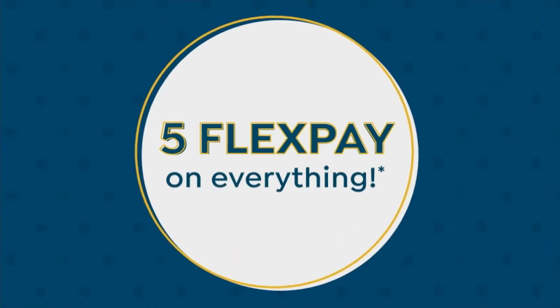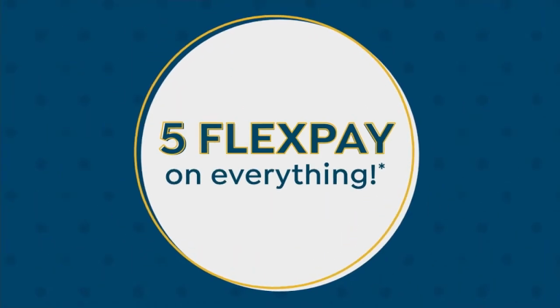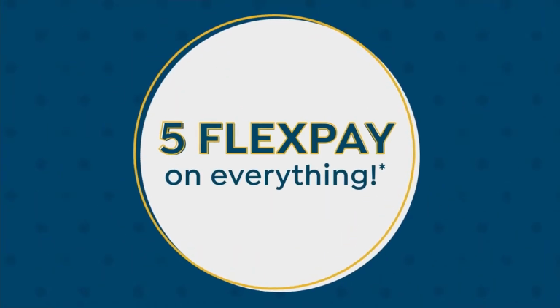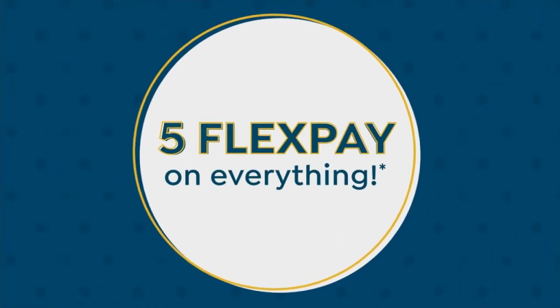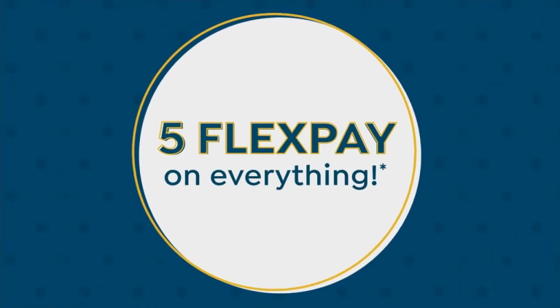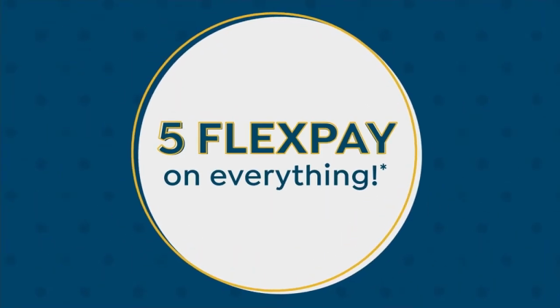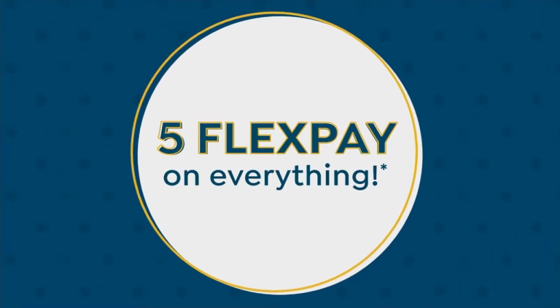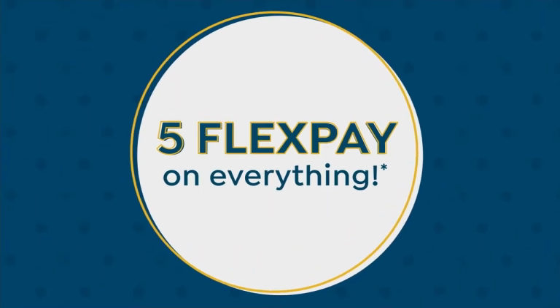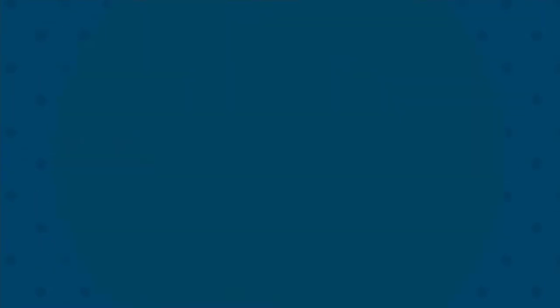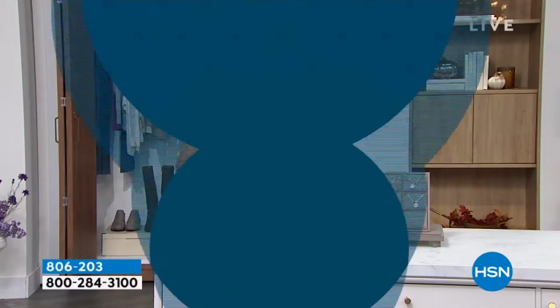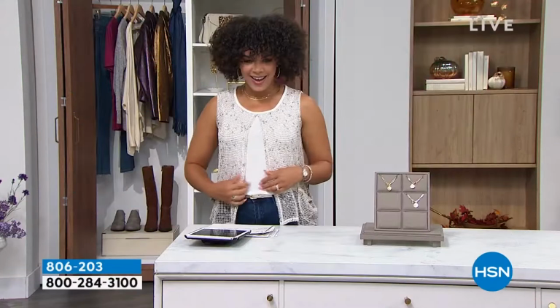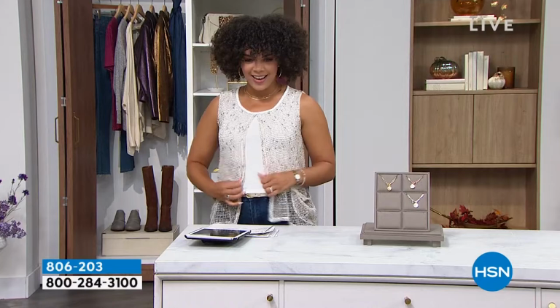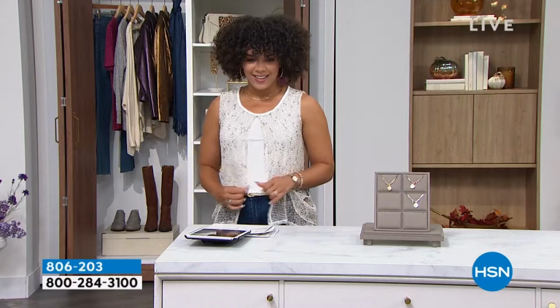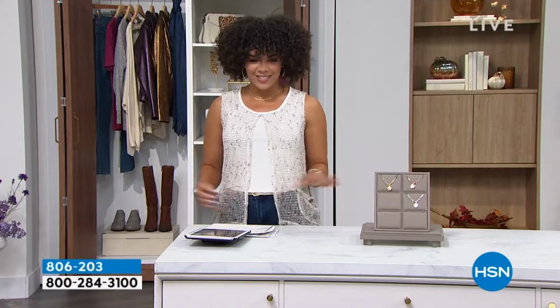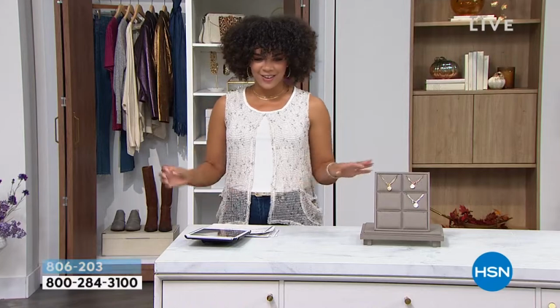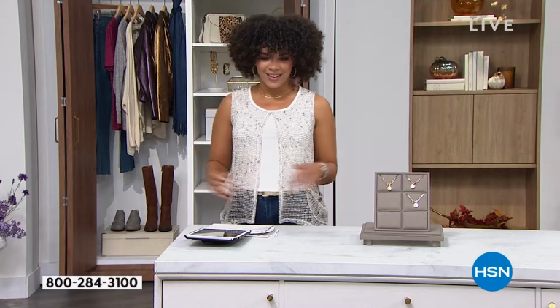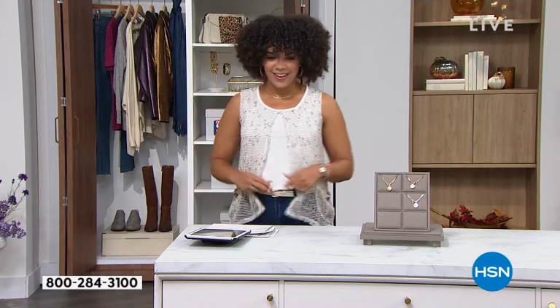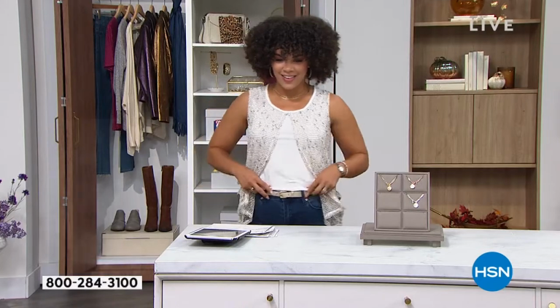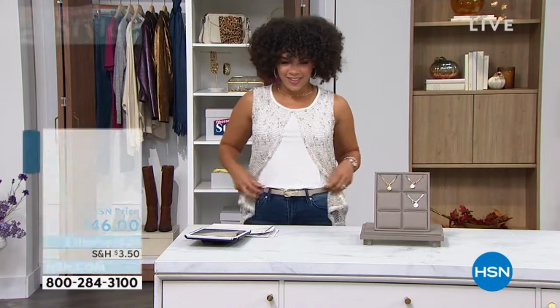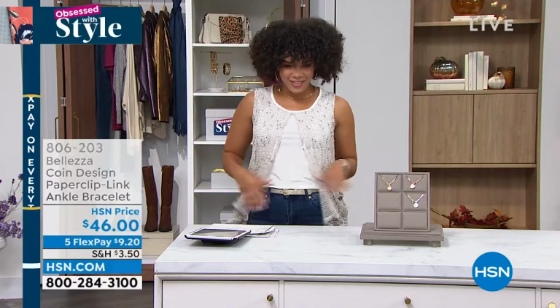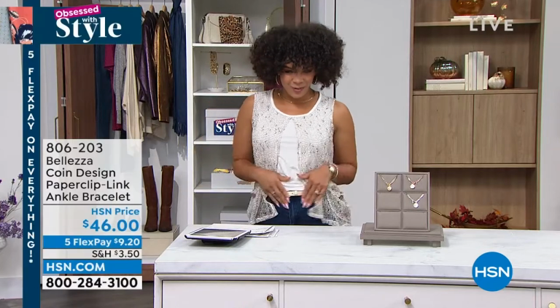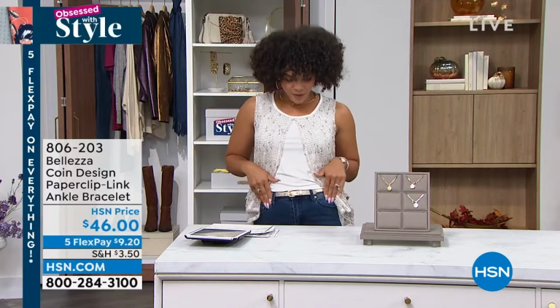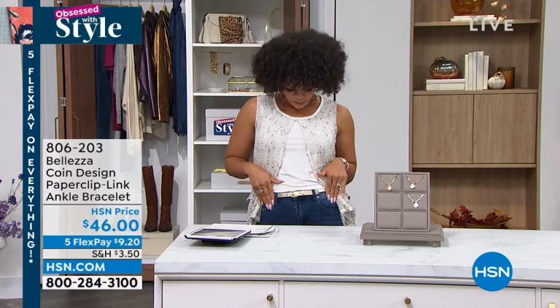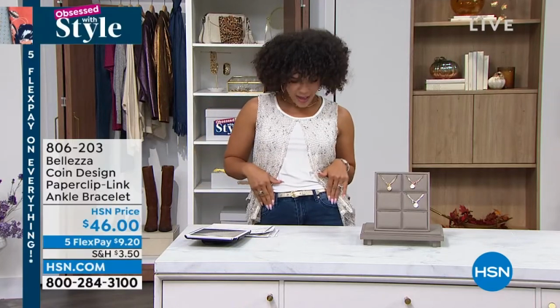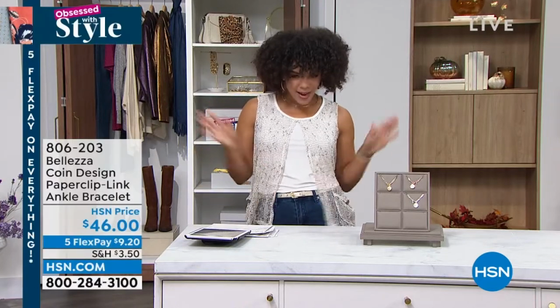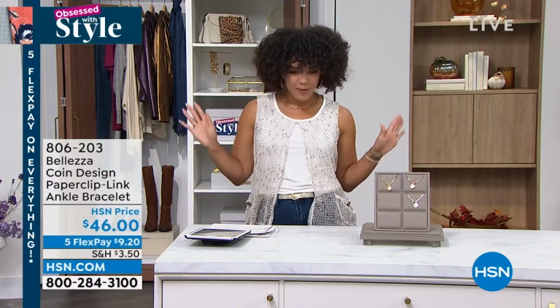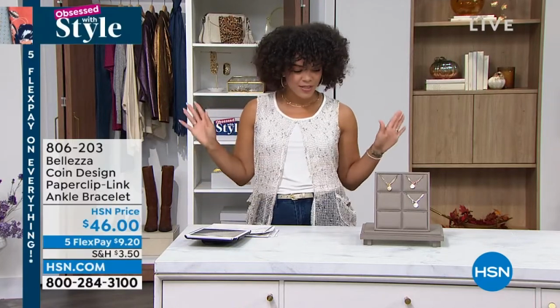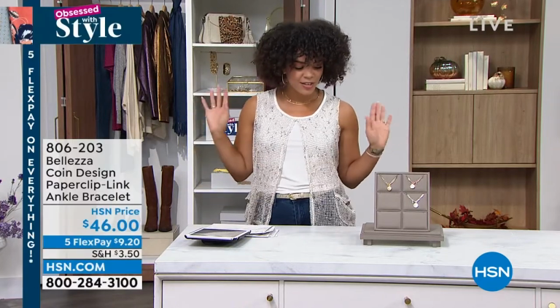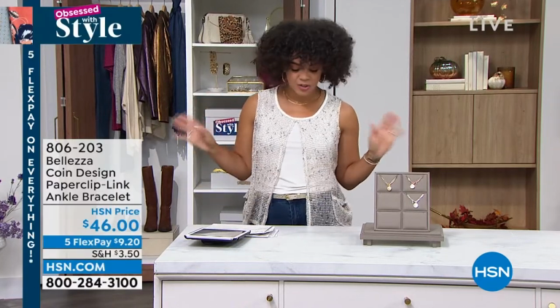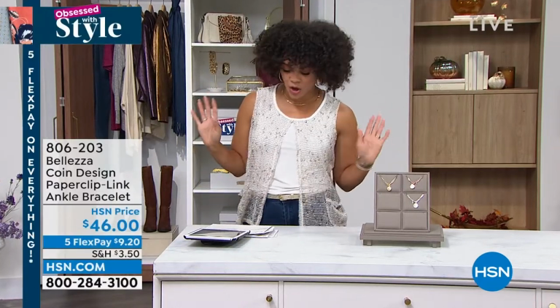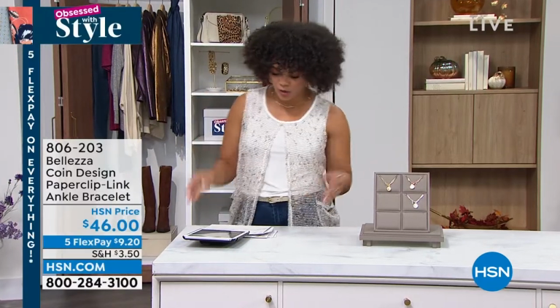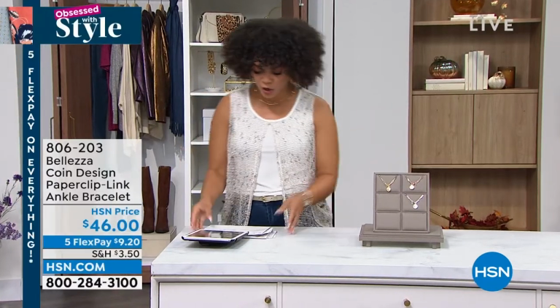Desiree says, what a cute tank. It is, right? I thought it was so cute. I love it with the little gold belt that I put with it. So cute.